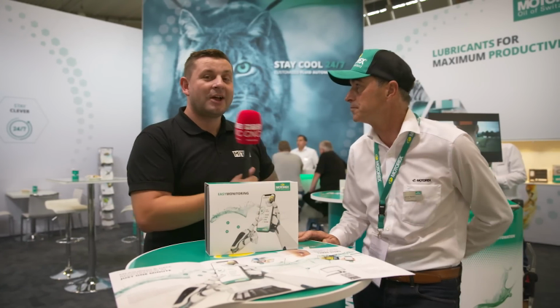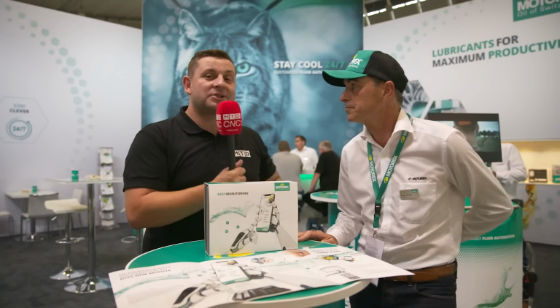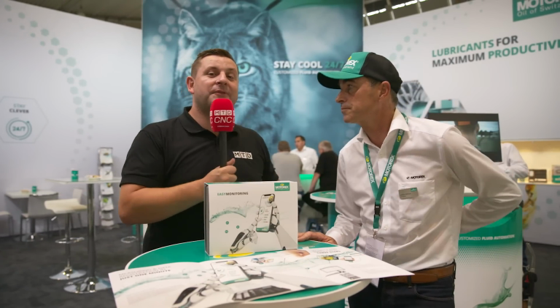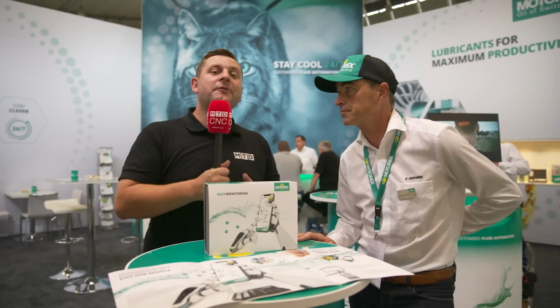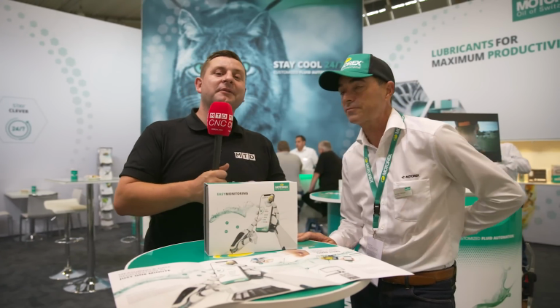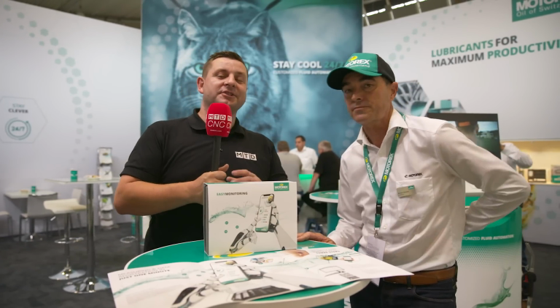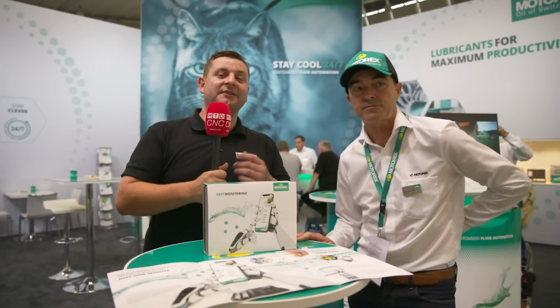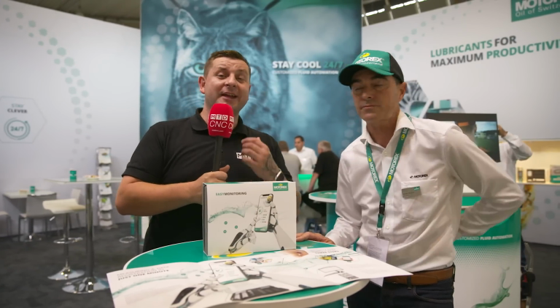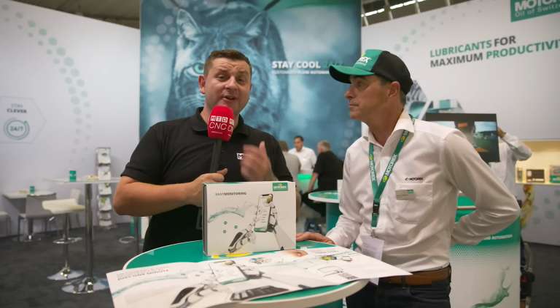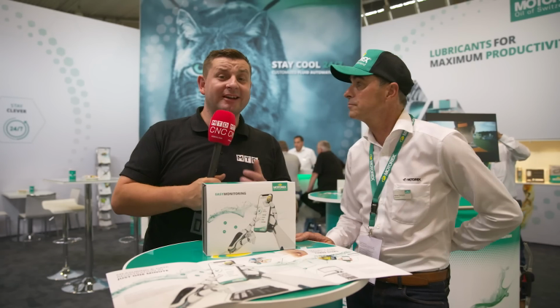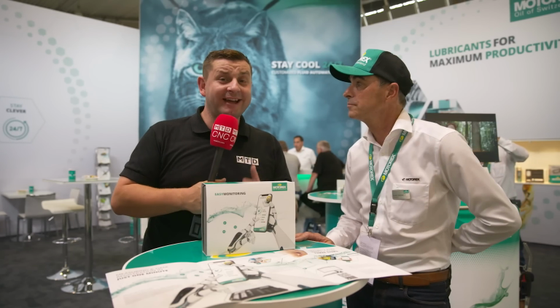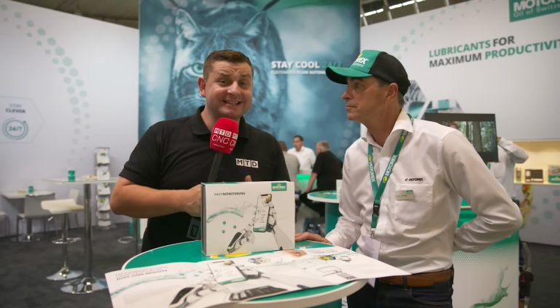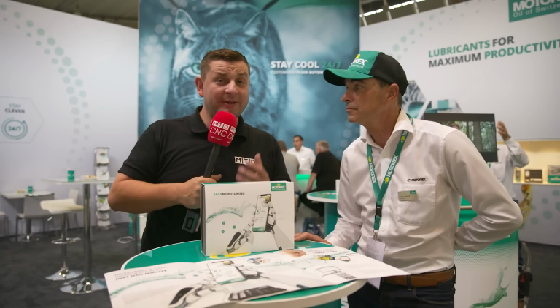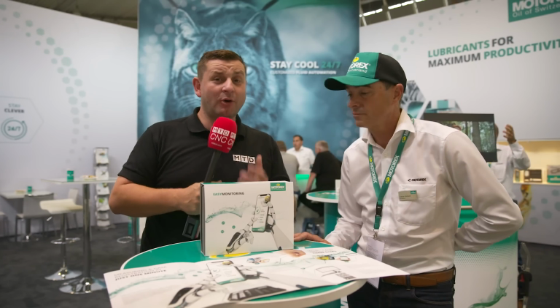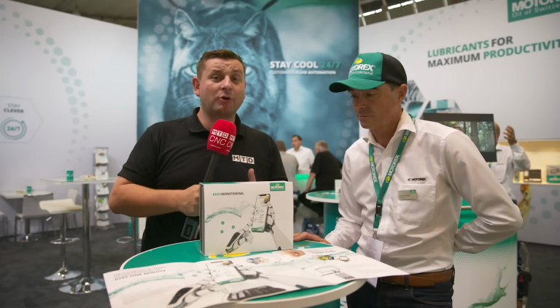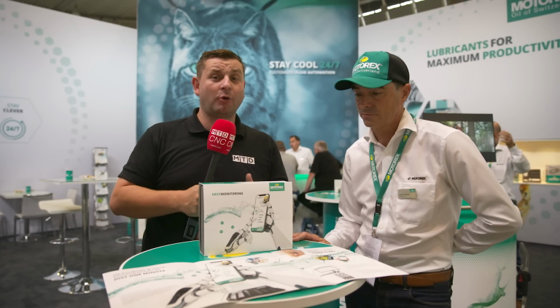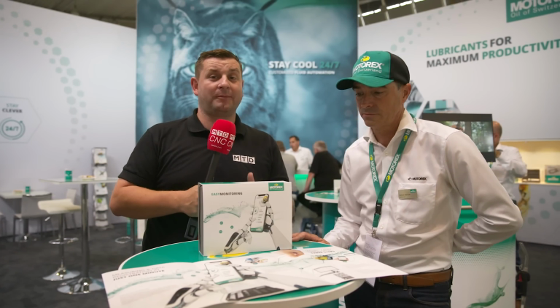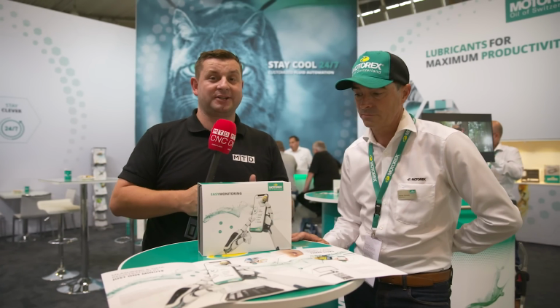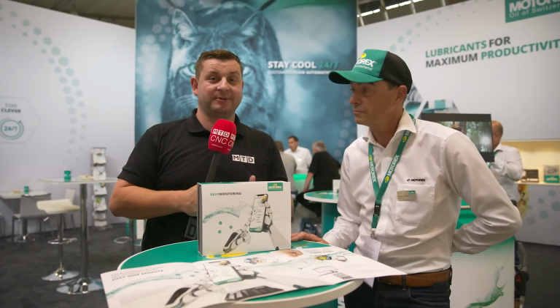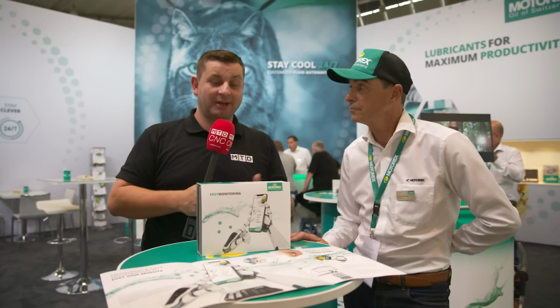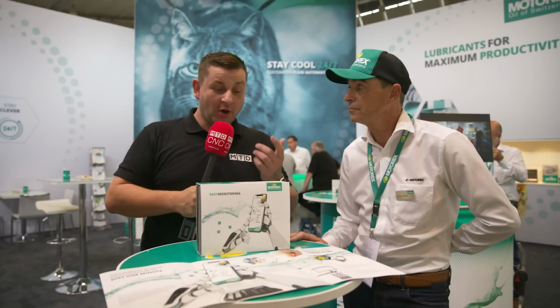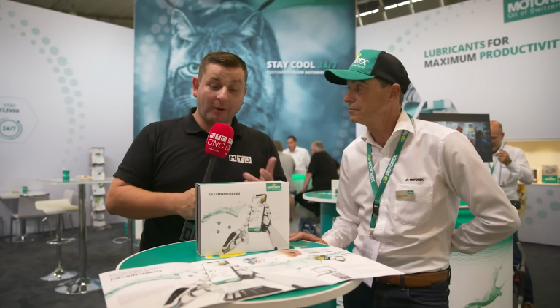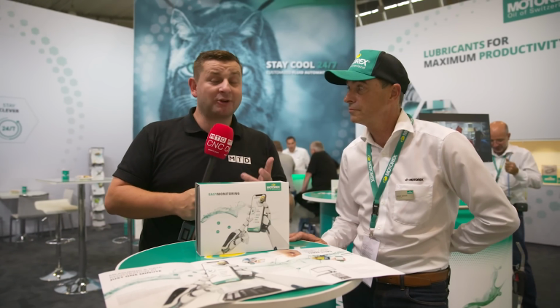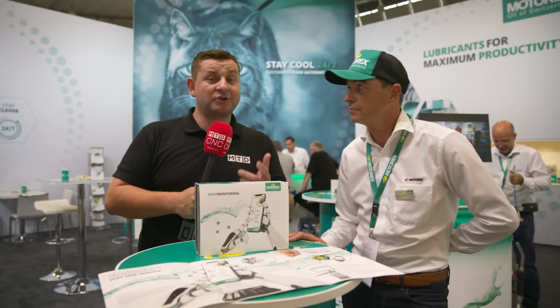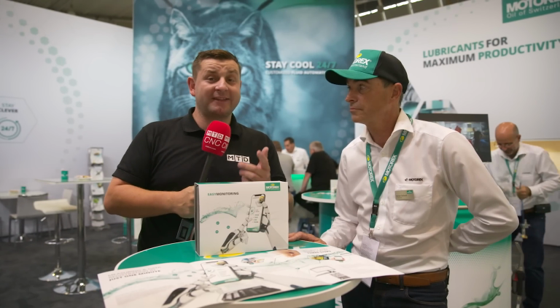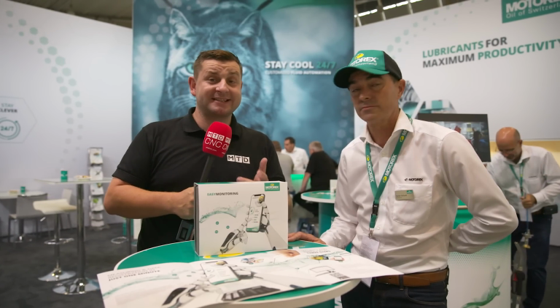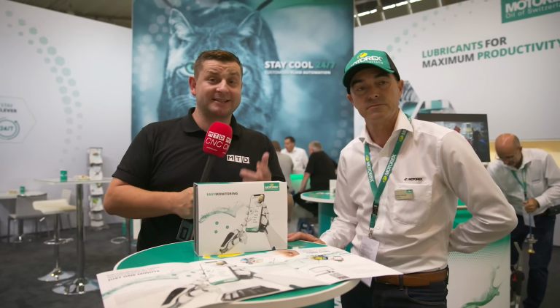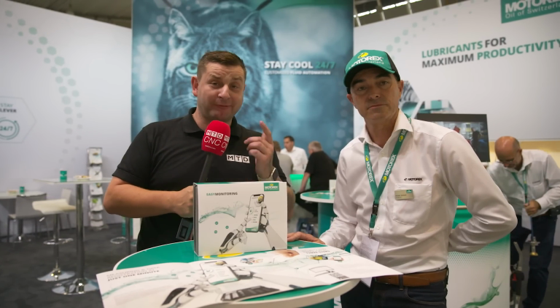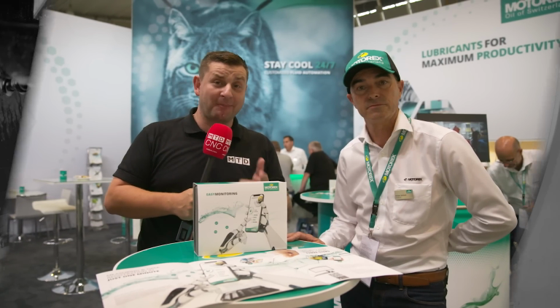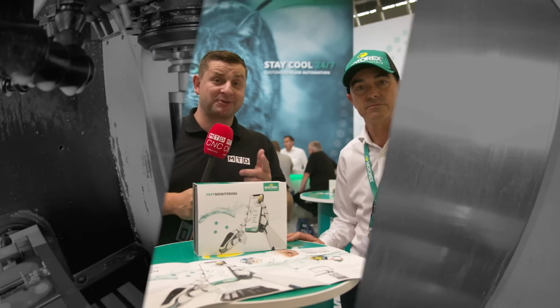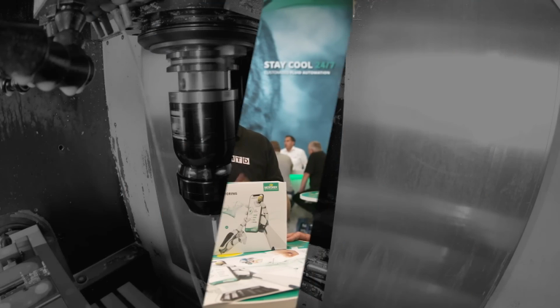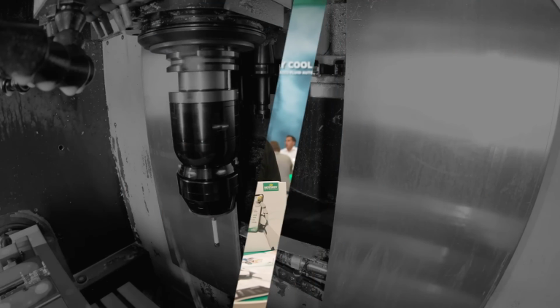So if you find yourself getting lazy with your coolant management, why not try this system from Motorex?